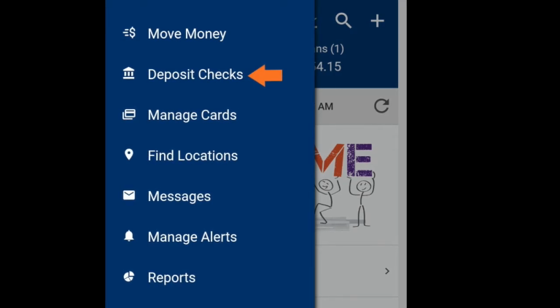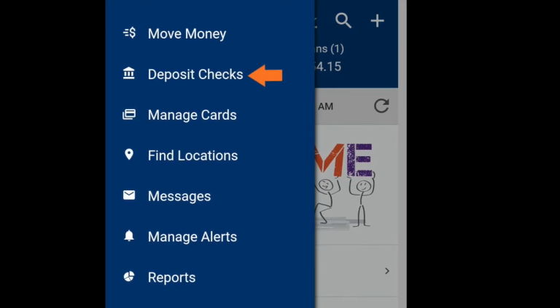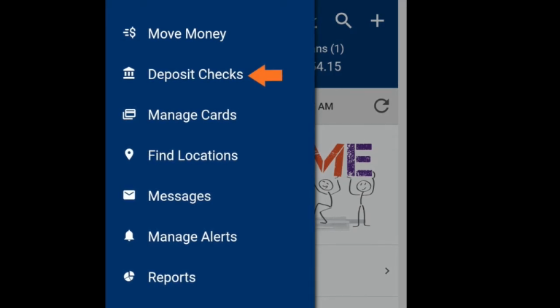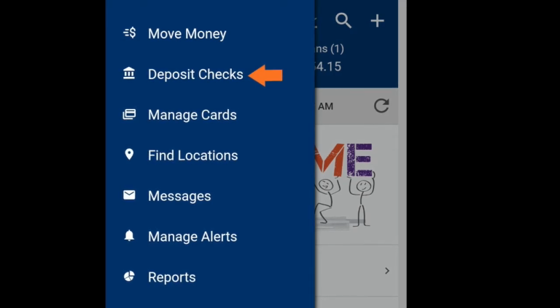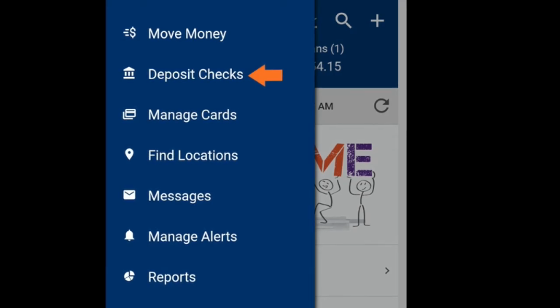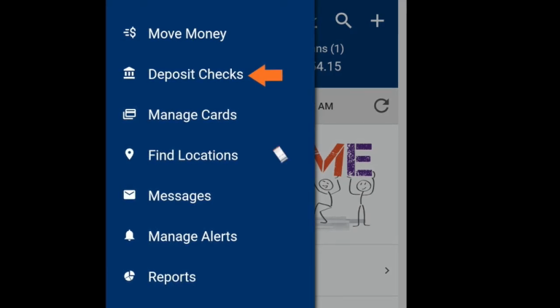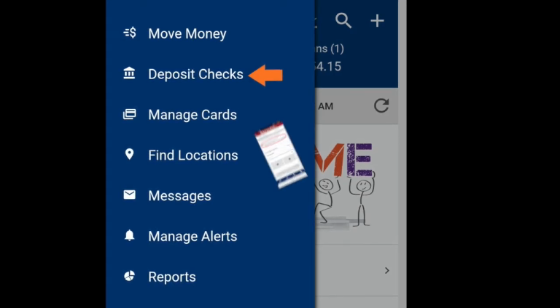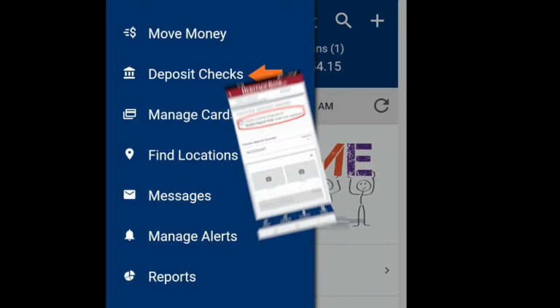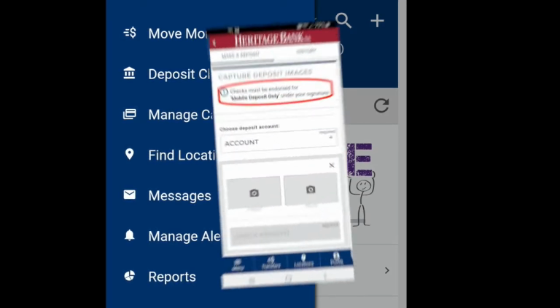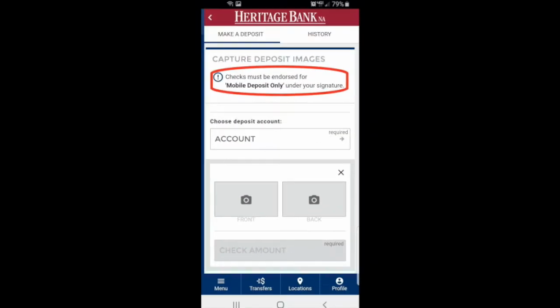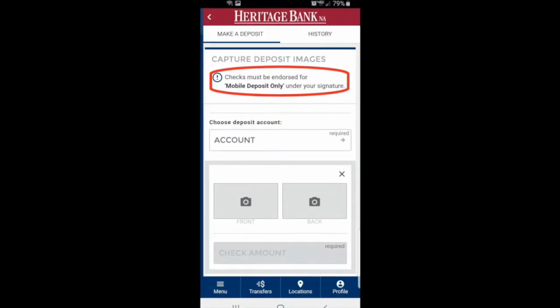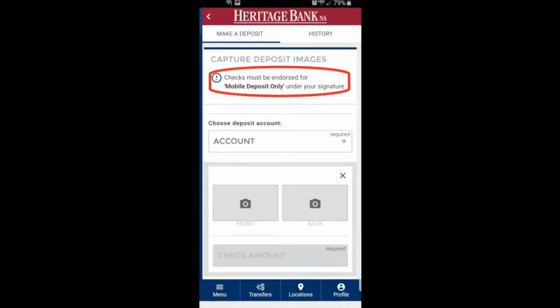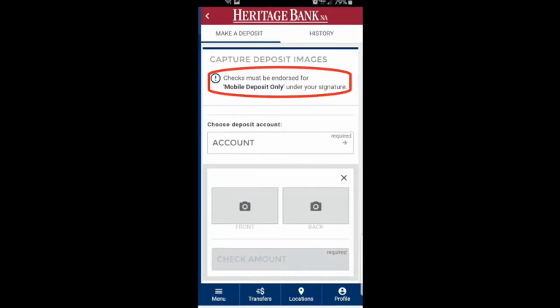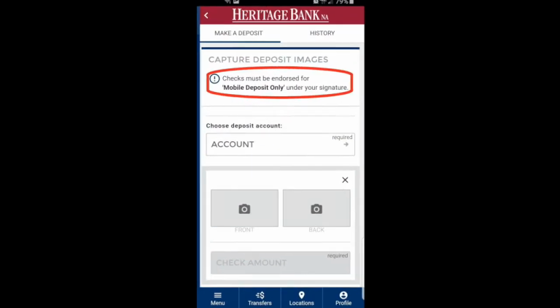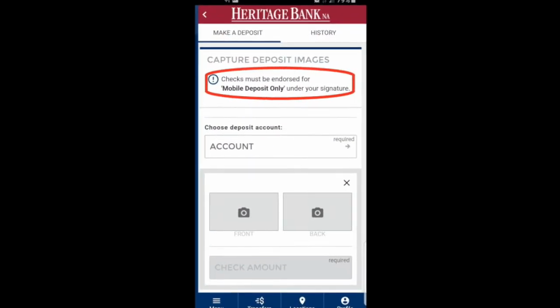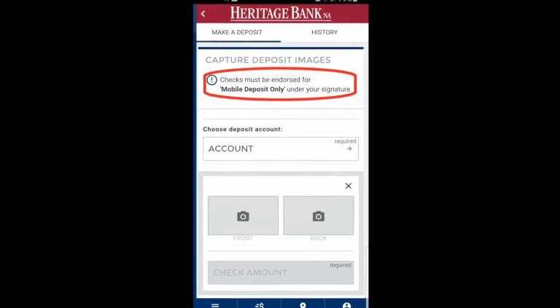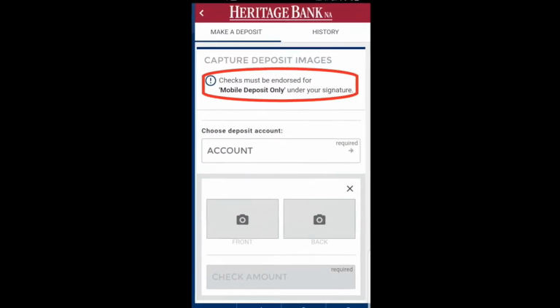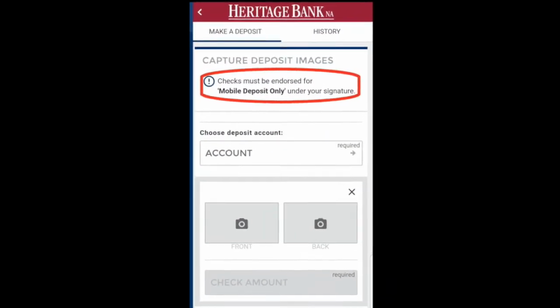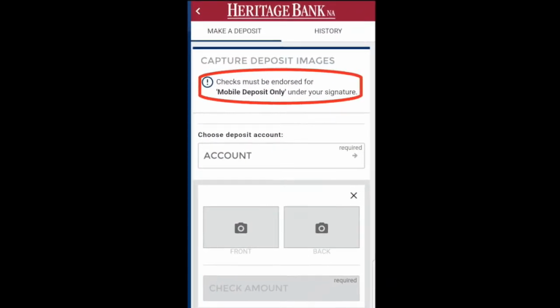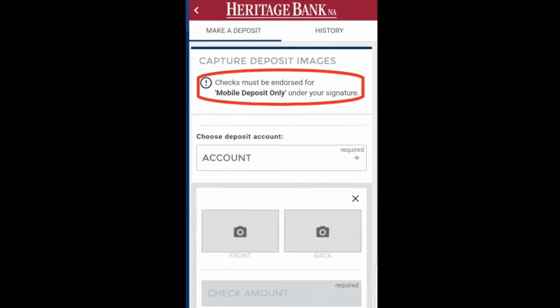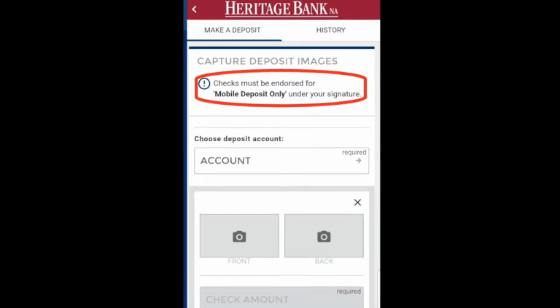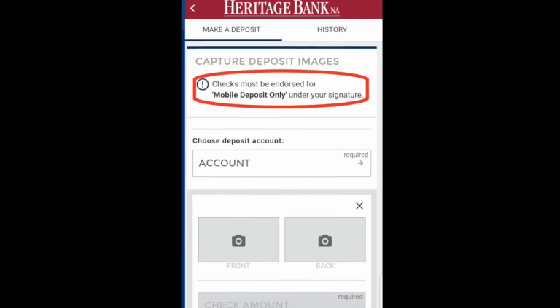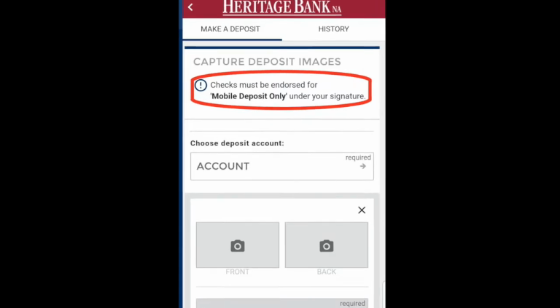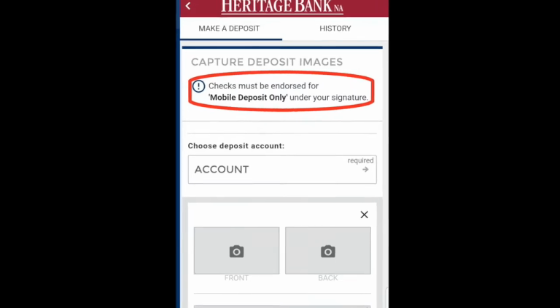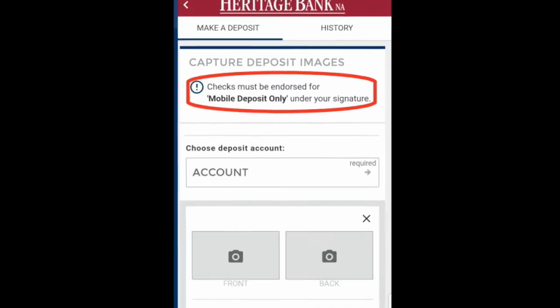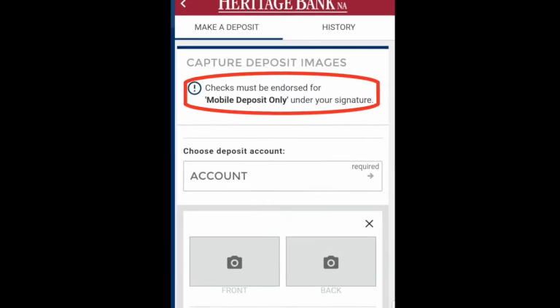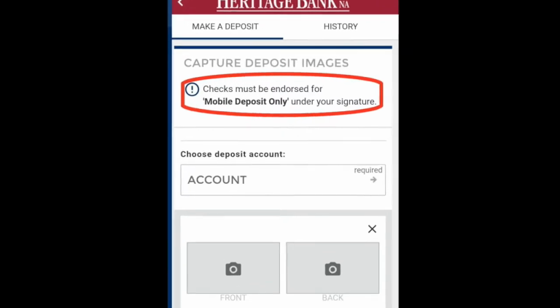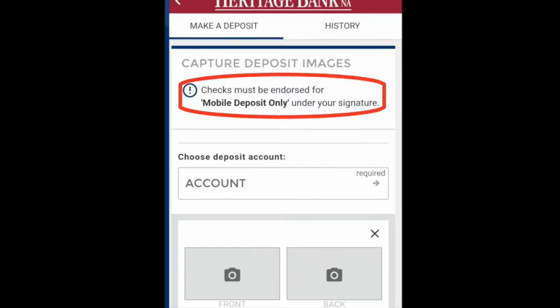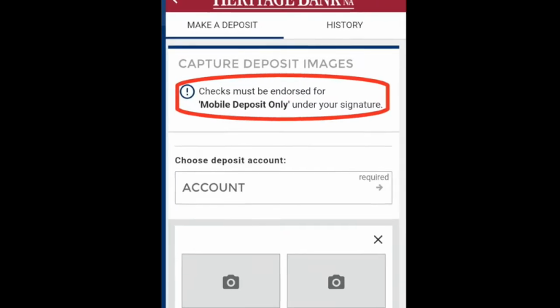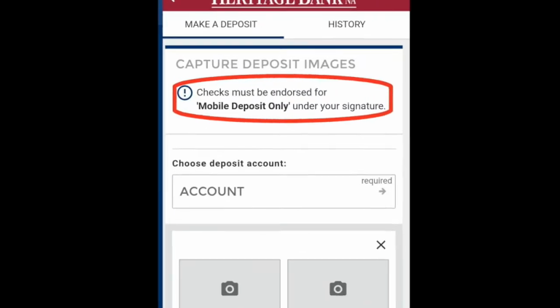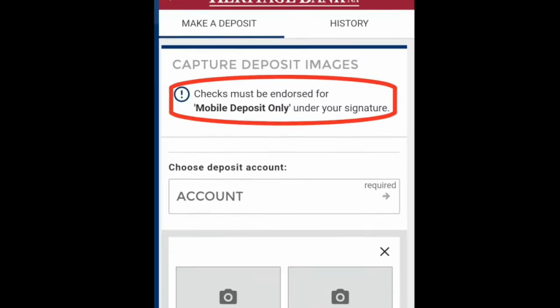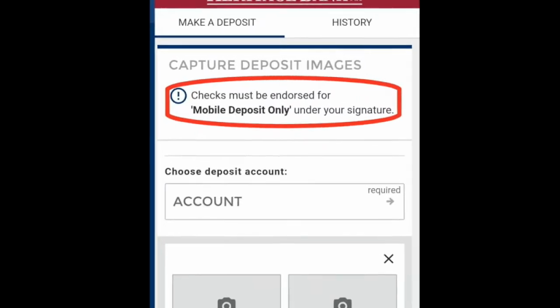Make sure you sign the back of your check with your signature and add 'Mobile Deposit Only' below it.